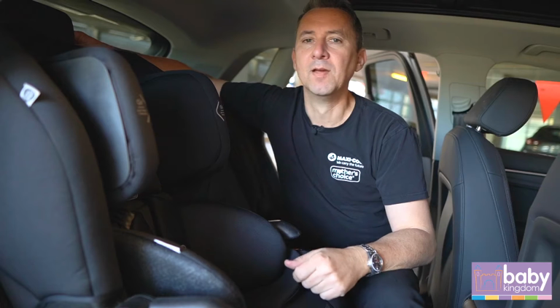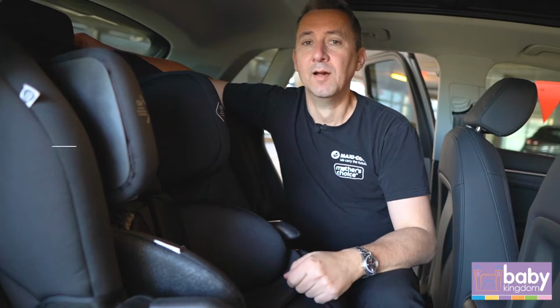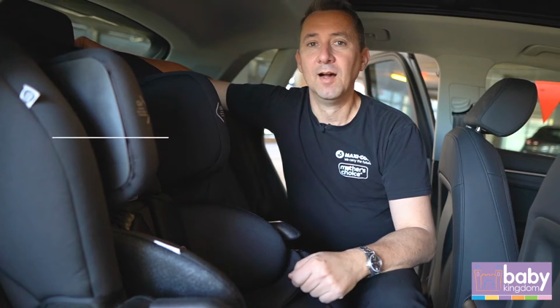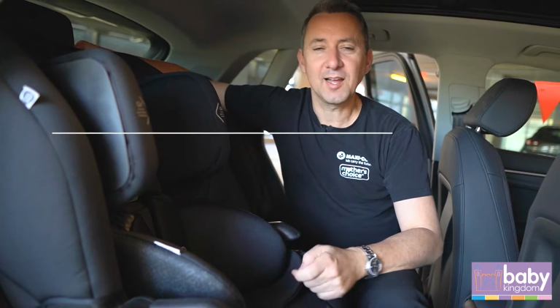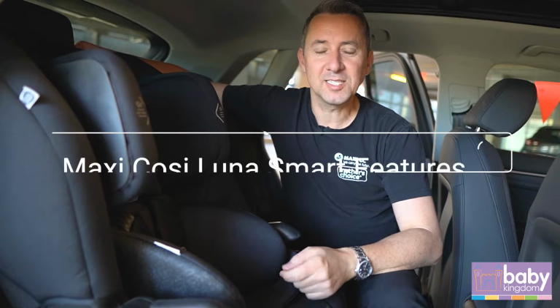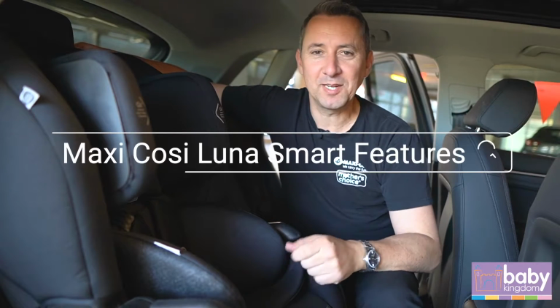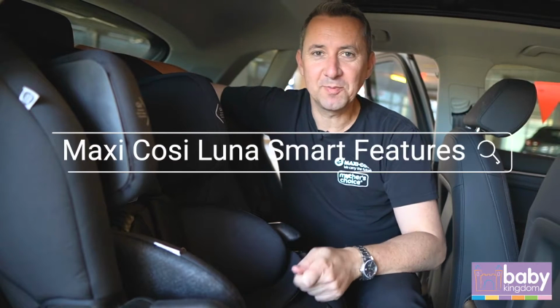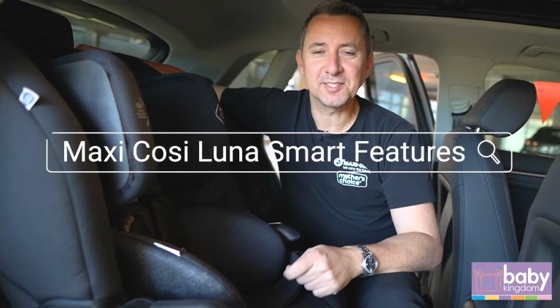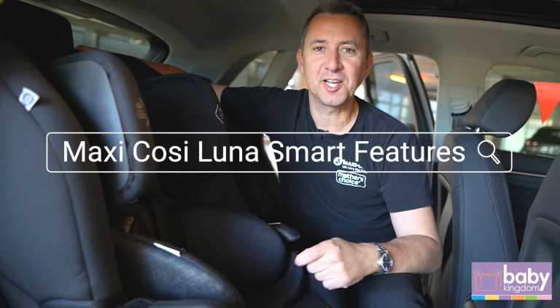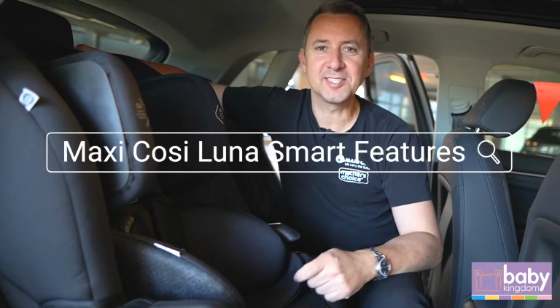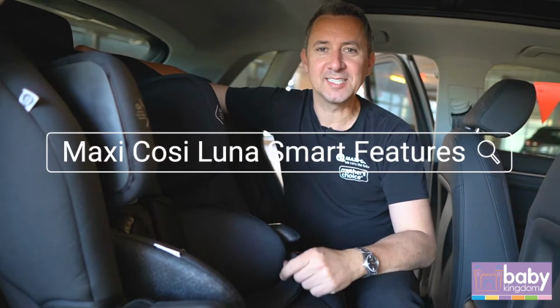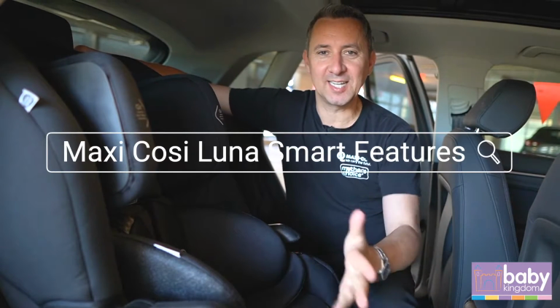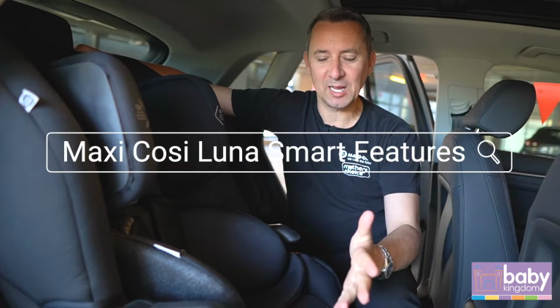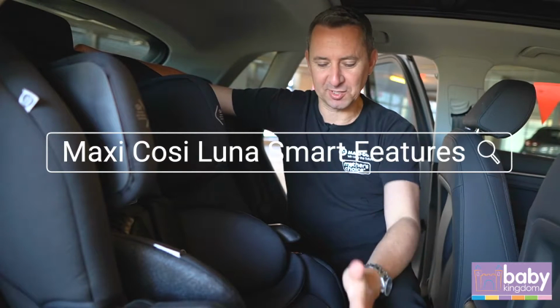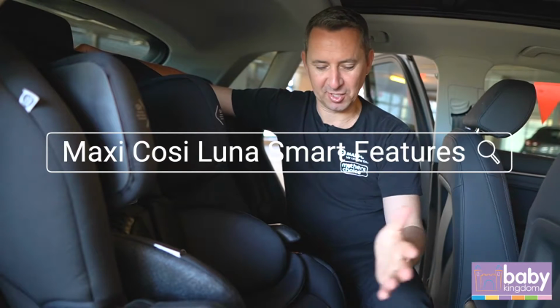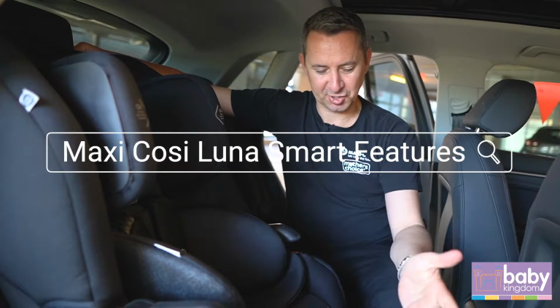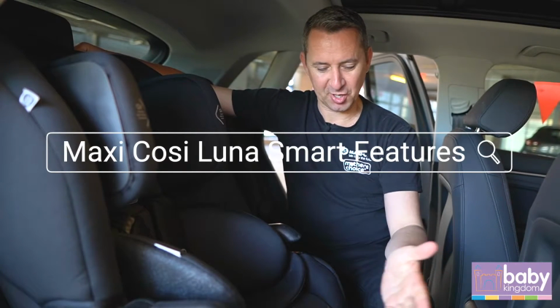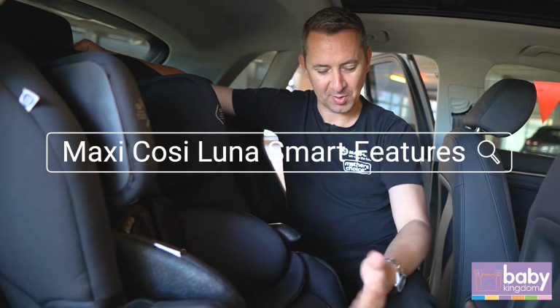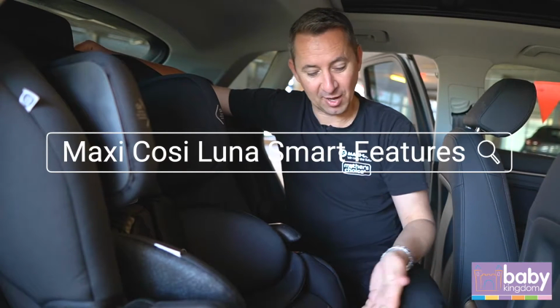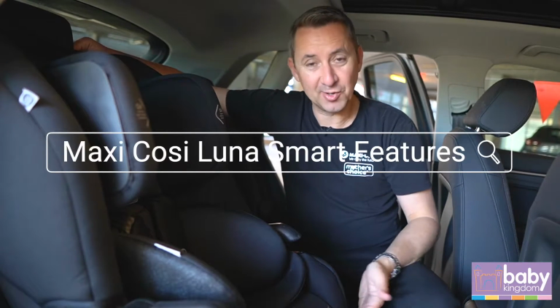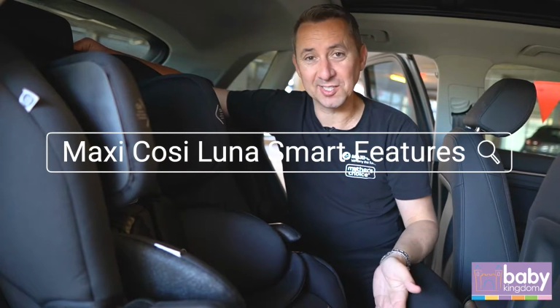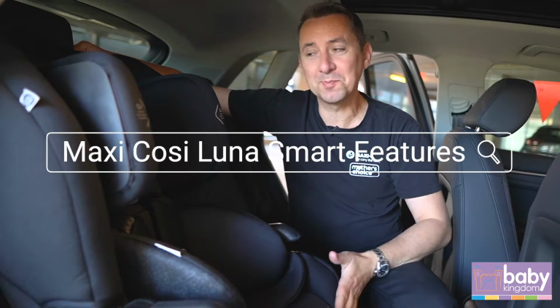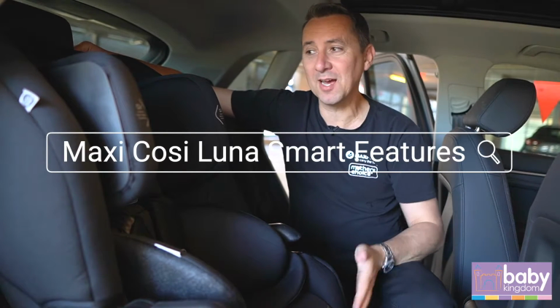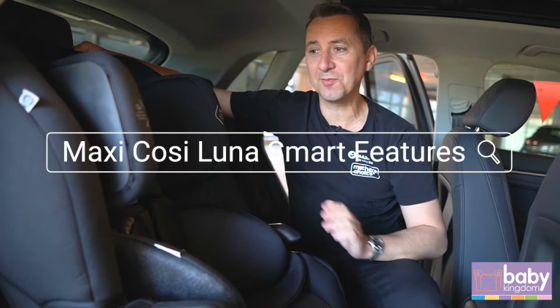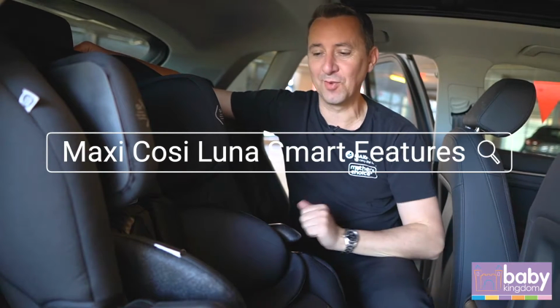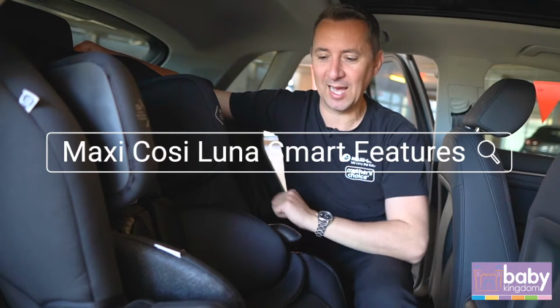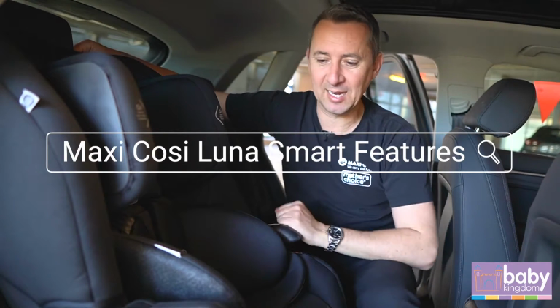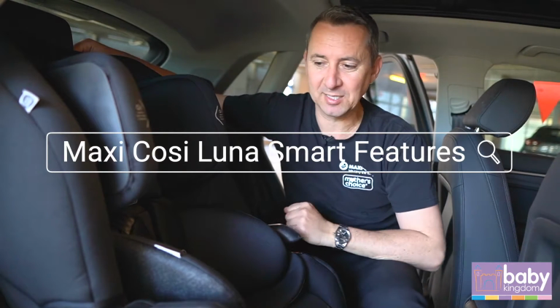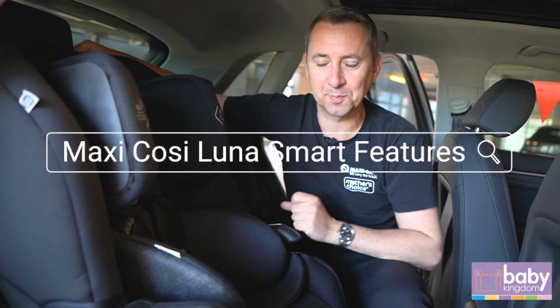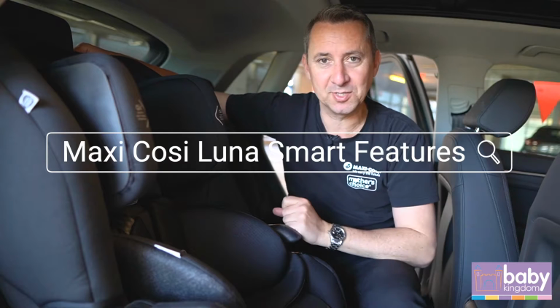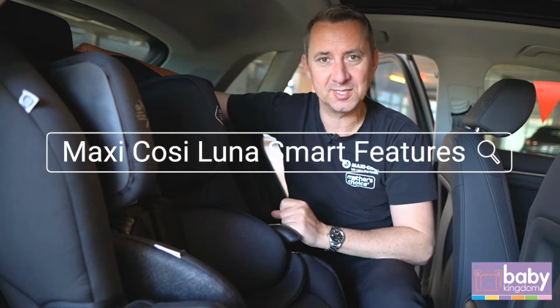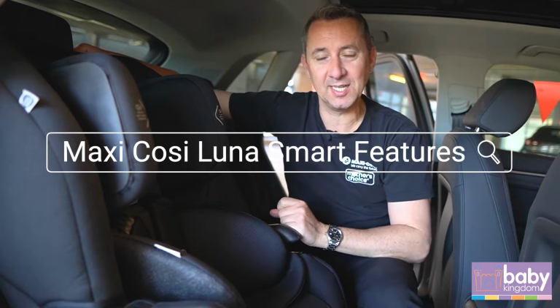Hi guys, Peter from MaxiCosi. Today I'm just going to show you our Lunar Smart fully harnessed booster seat.